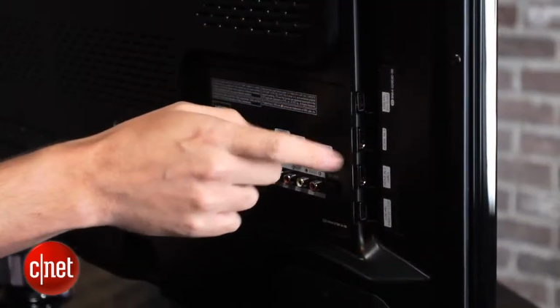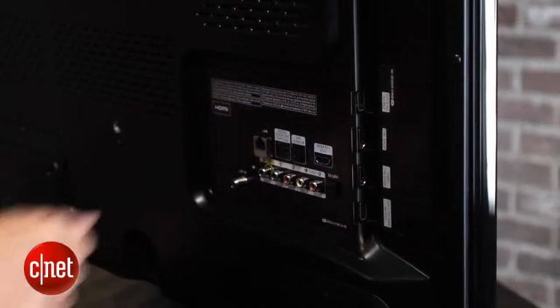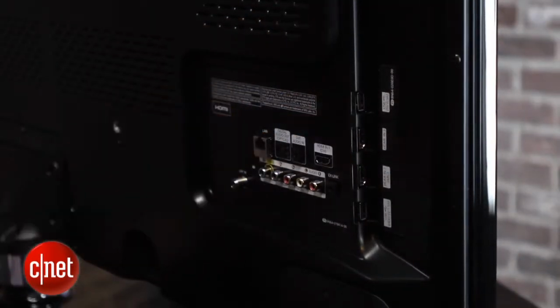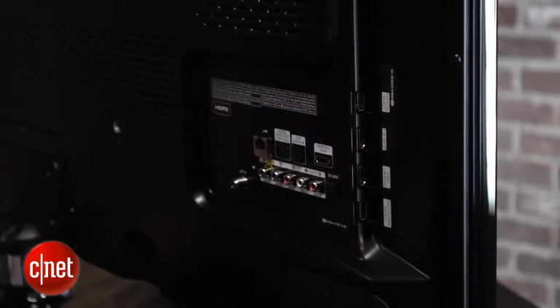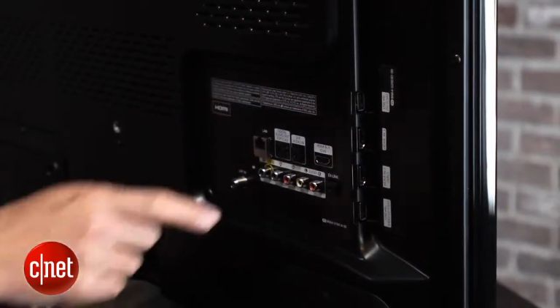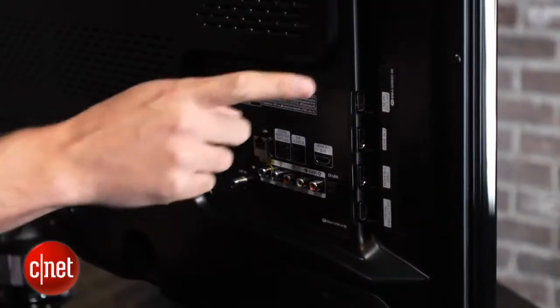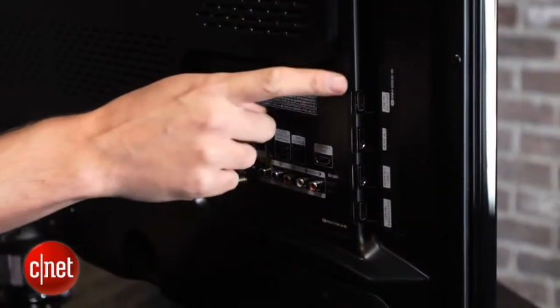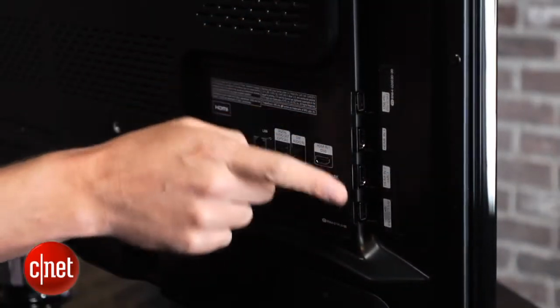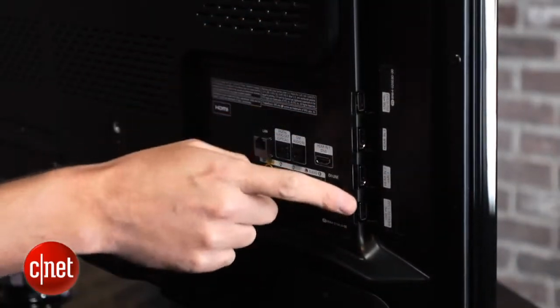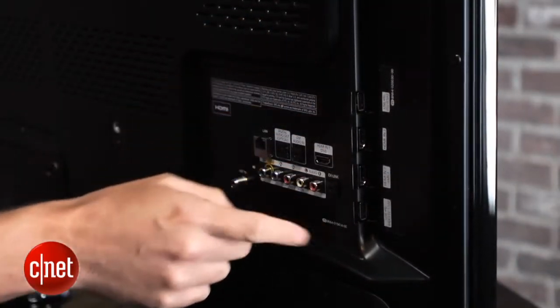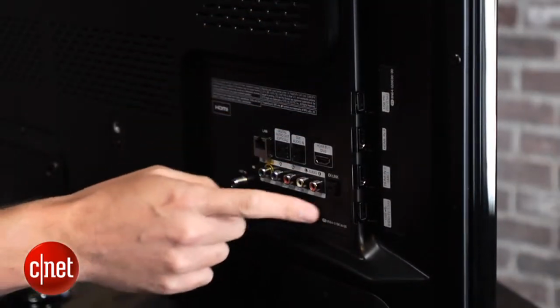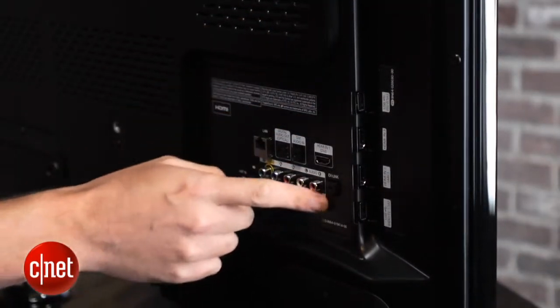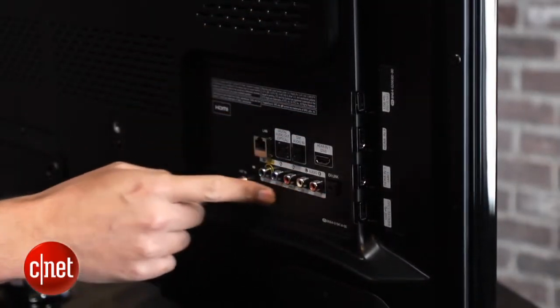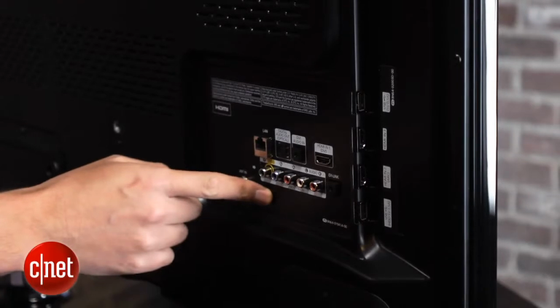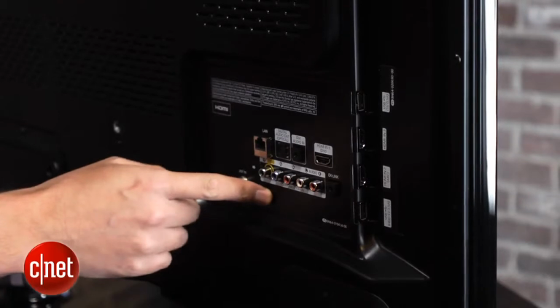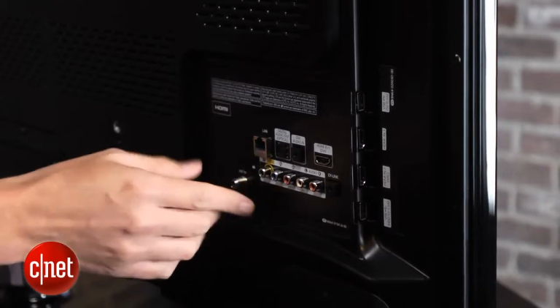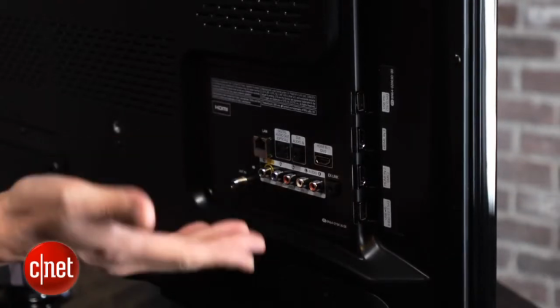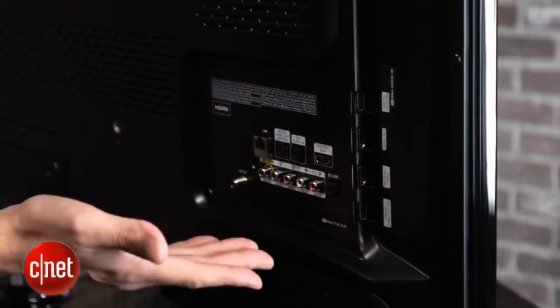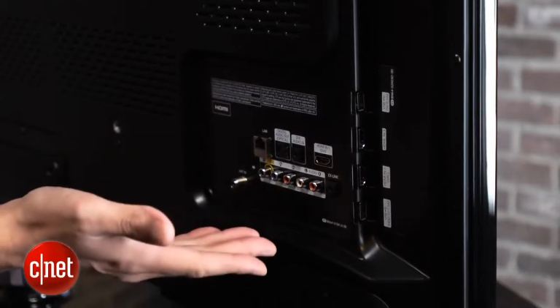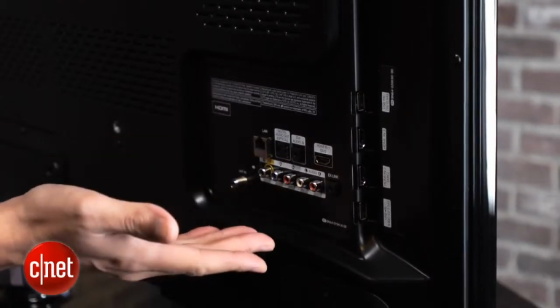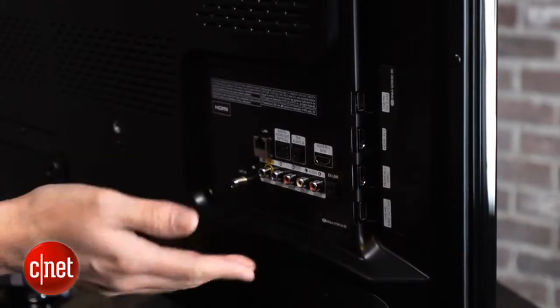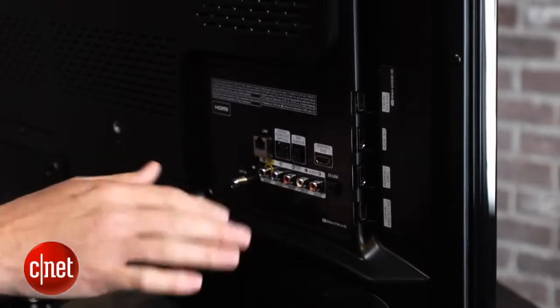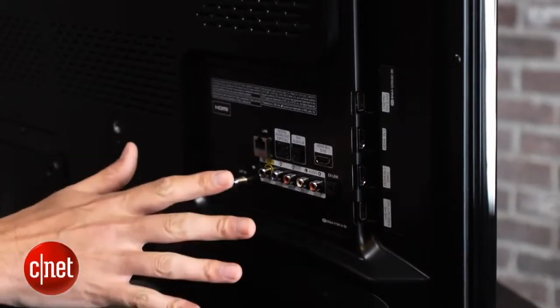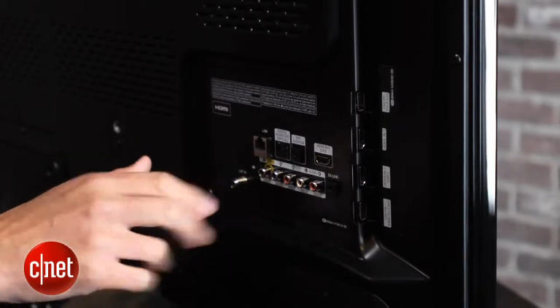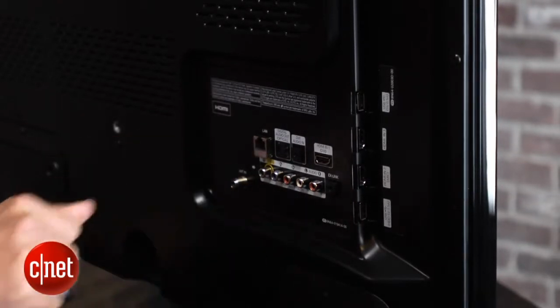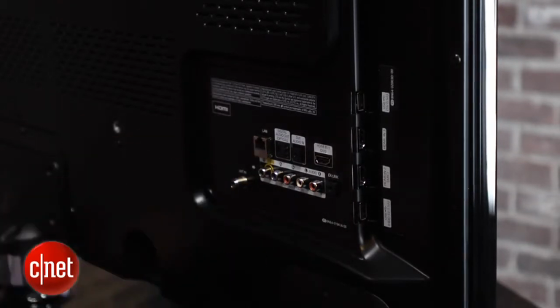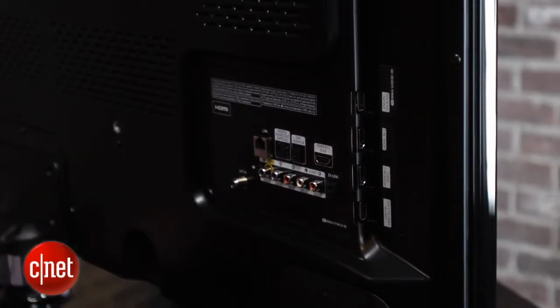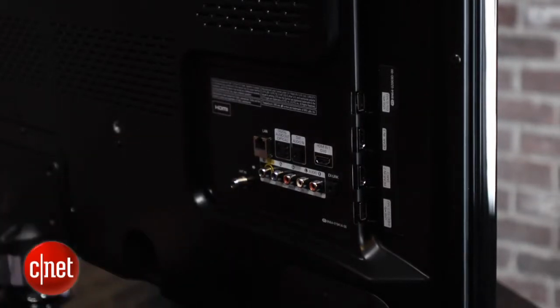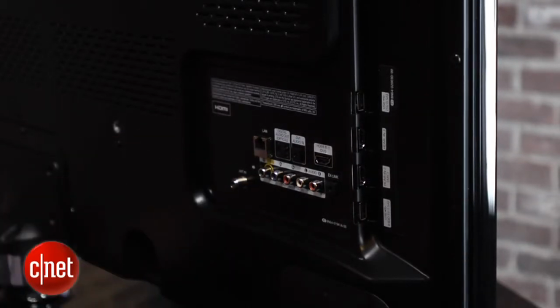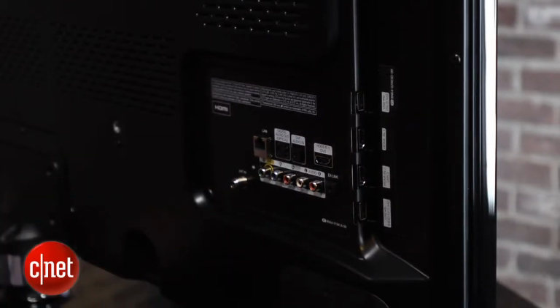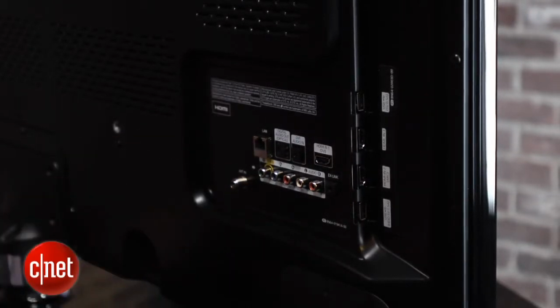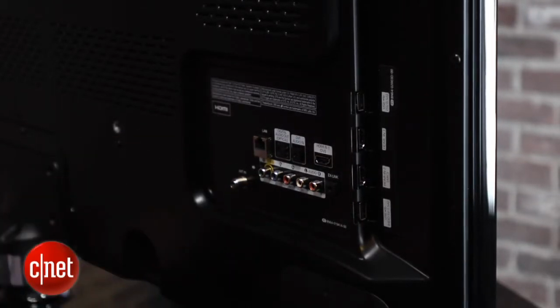Samsung connectivity is standard. There are 3 HDMI inputs, 2 USB inputs, and a component video input. There's no PC input, but I don't consider that a major omission.